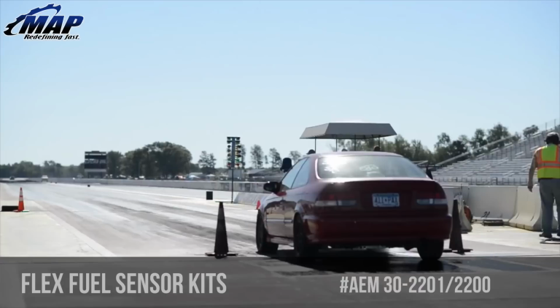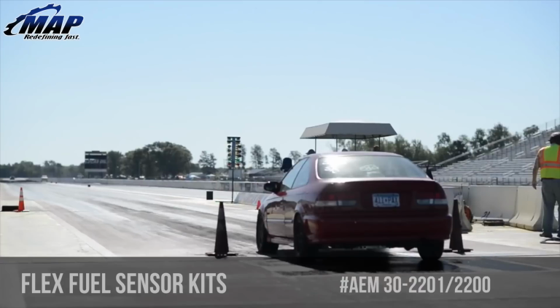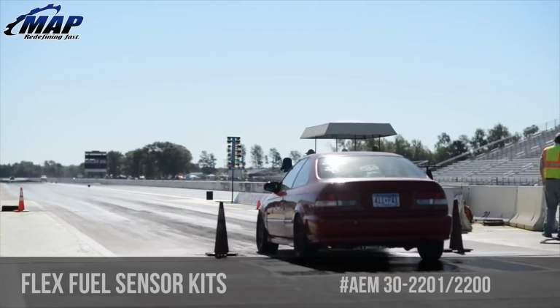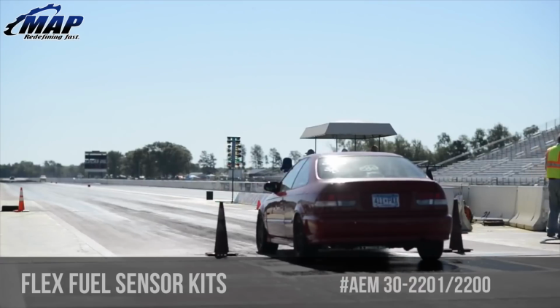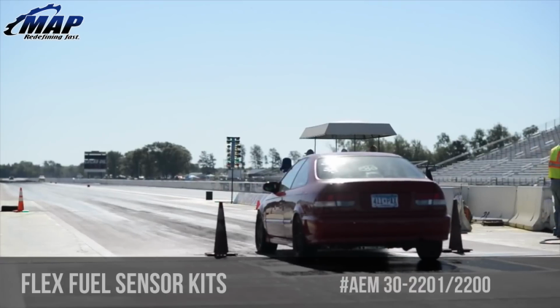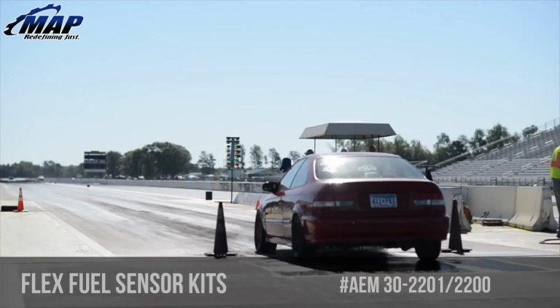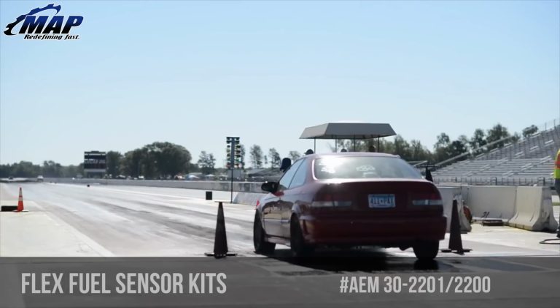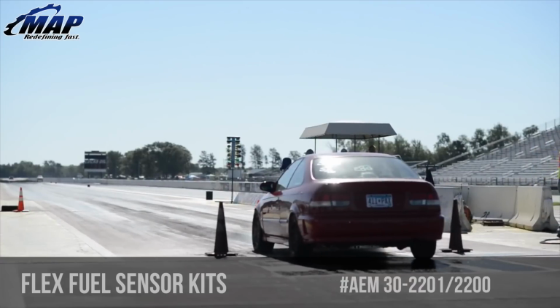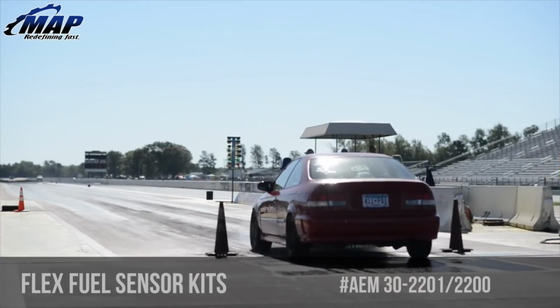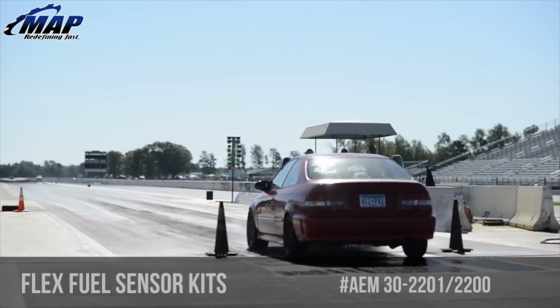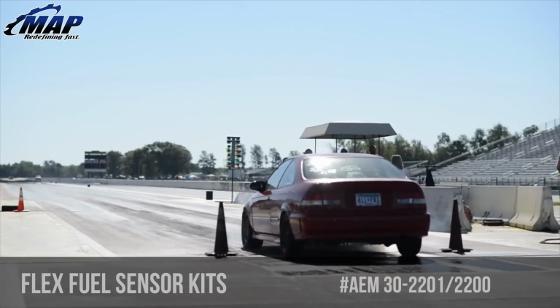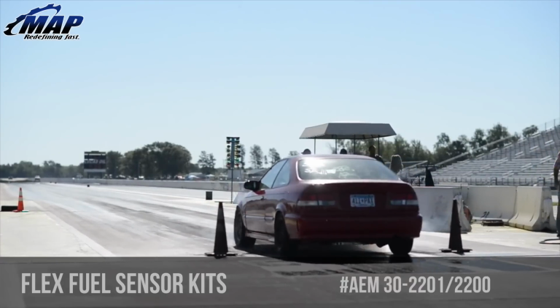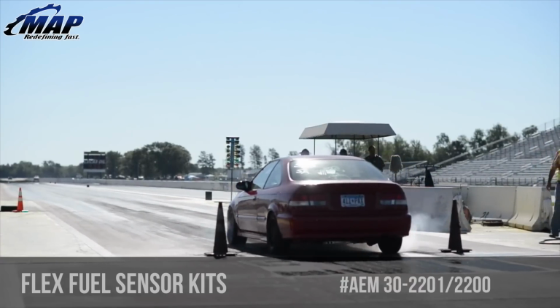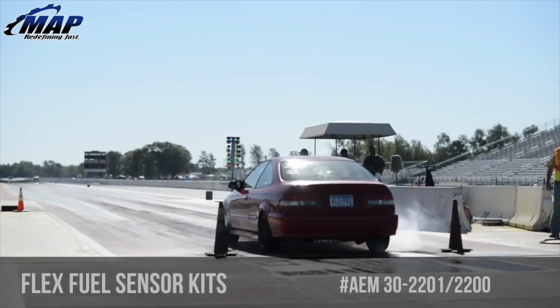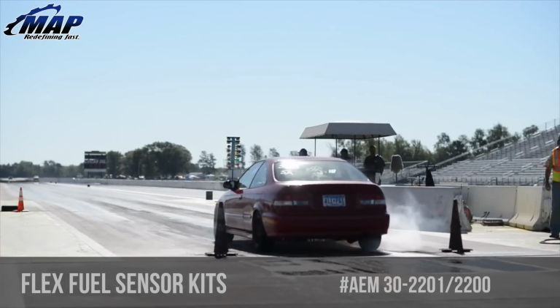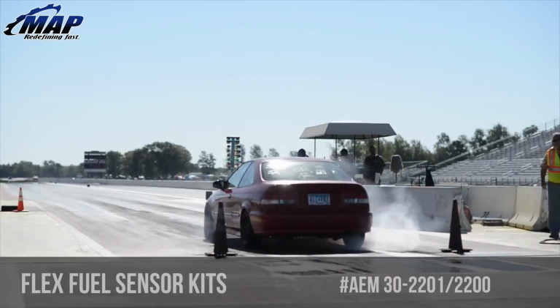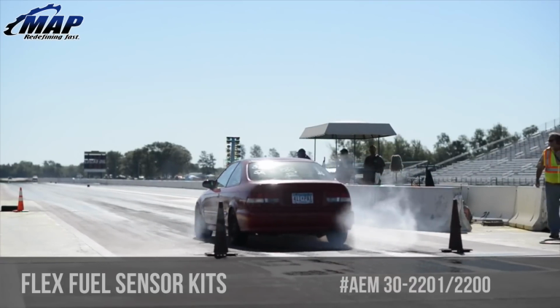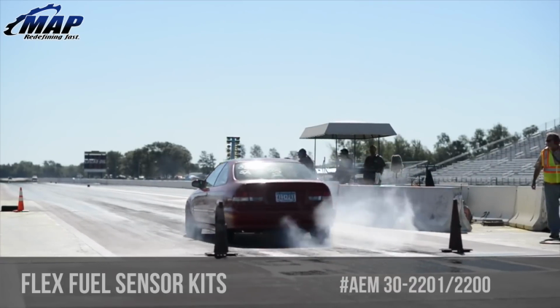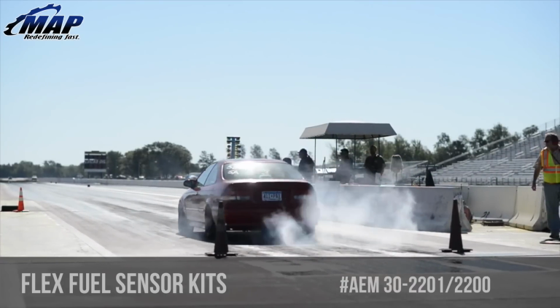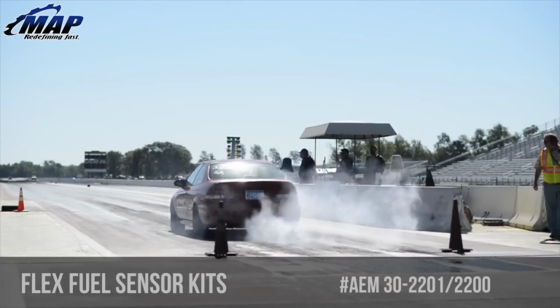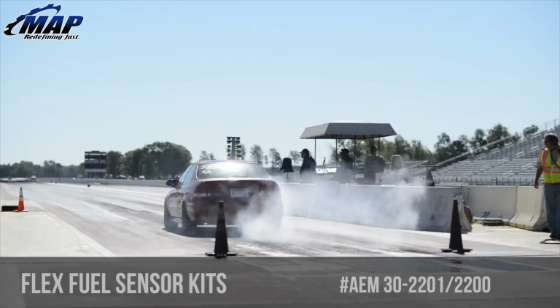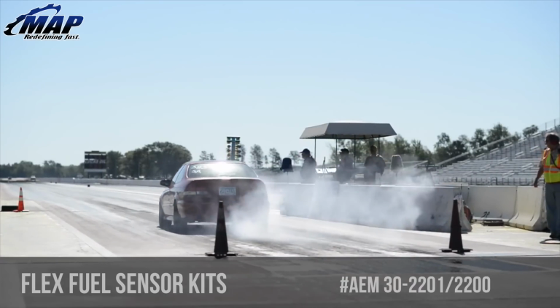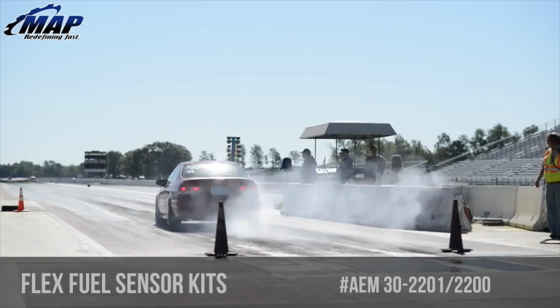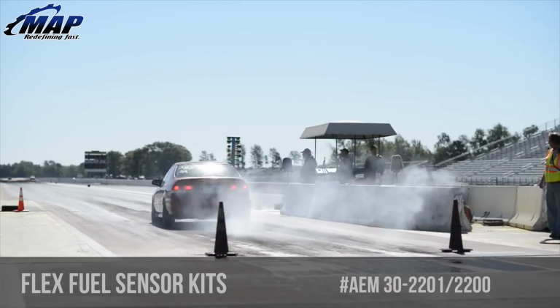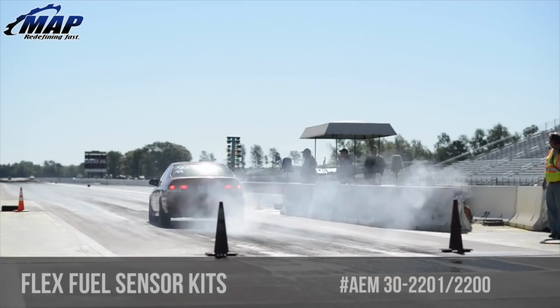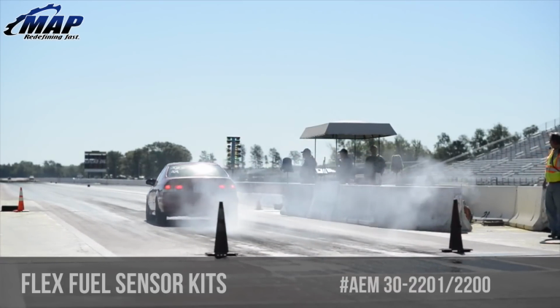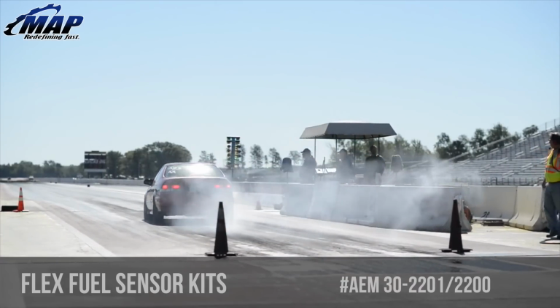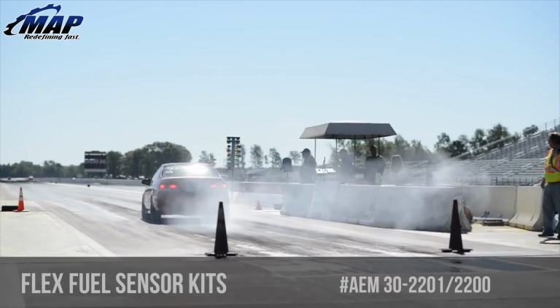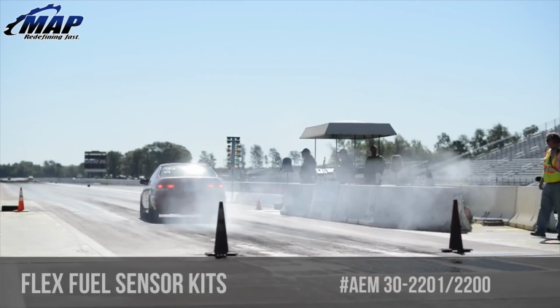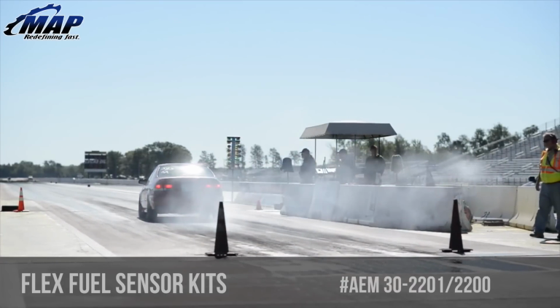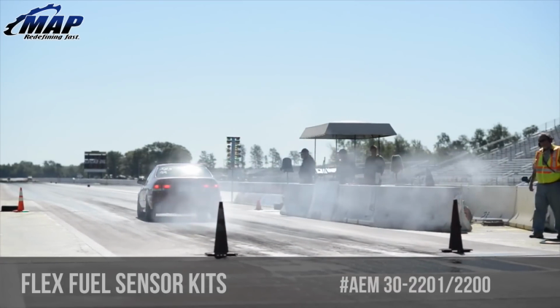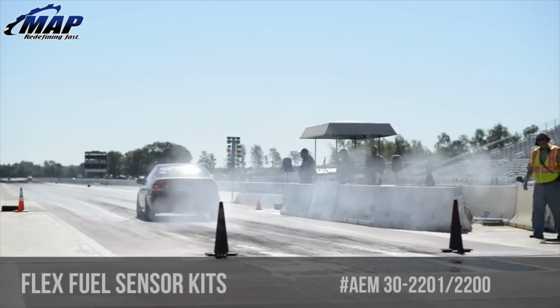Make sure your tune is safe and protect your car. For a great price, these kits could help you steer away from a very expensive headache due to bad fuel.